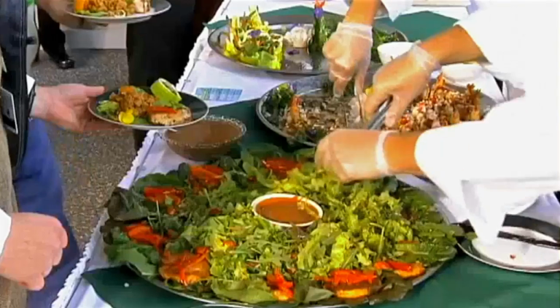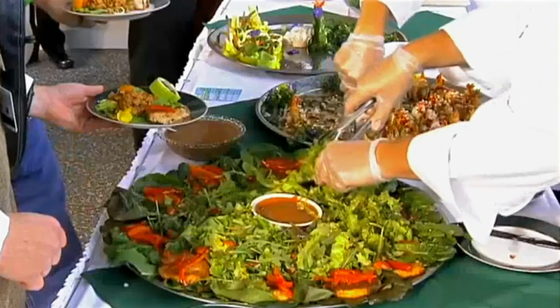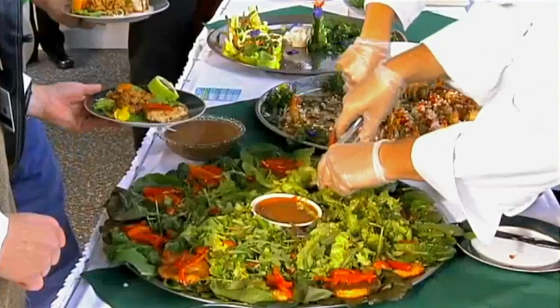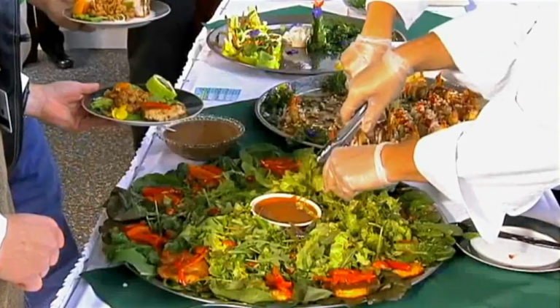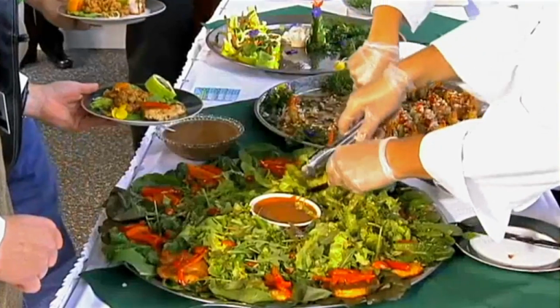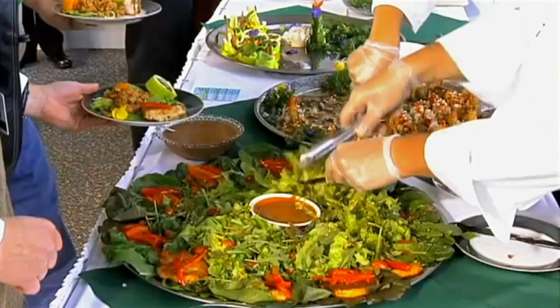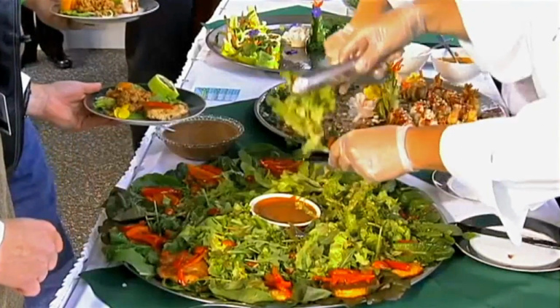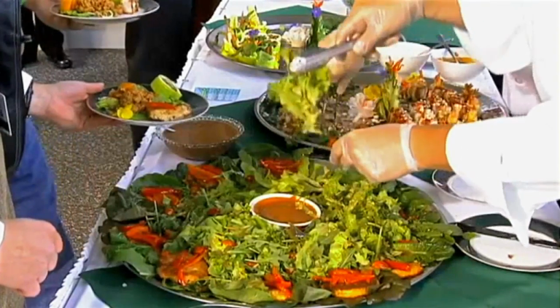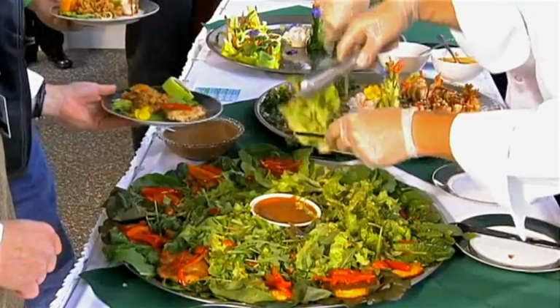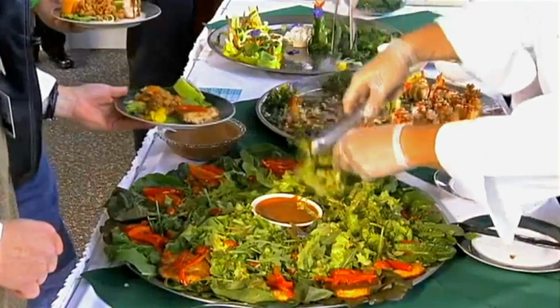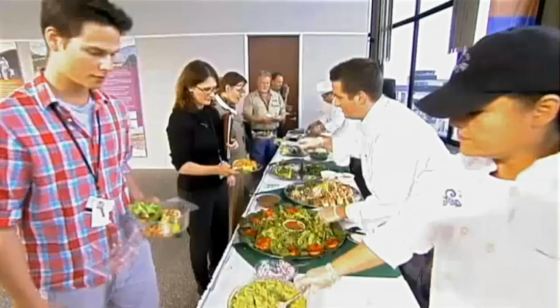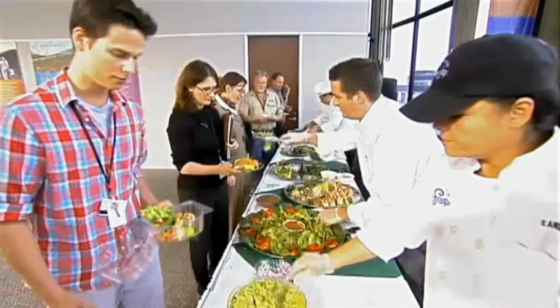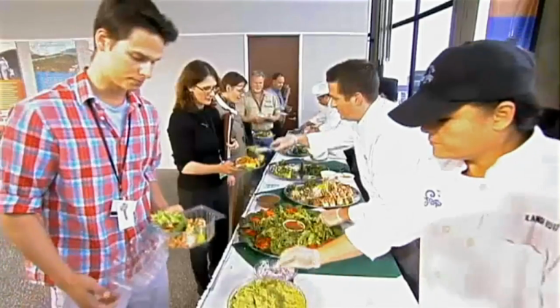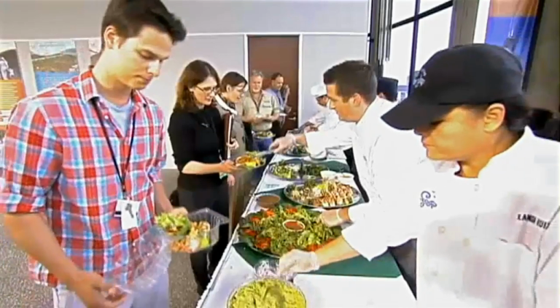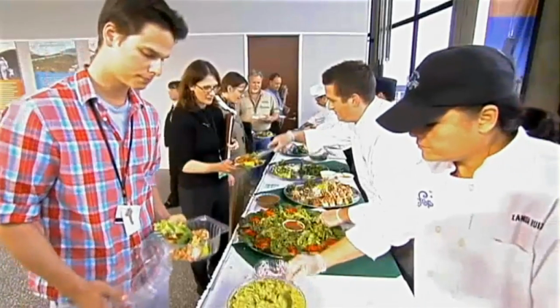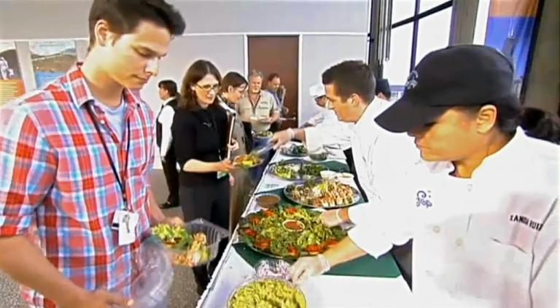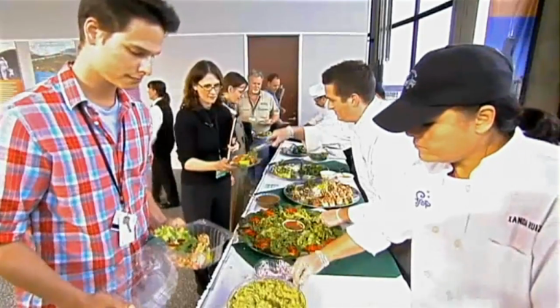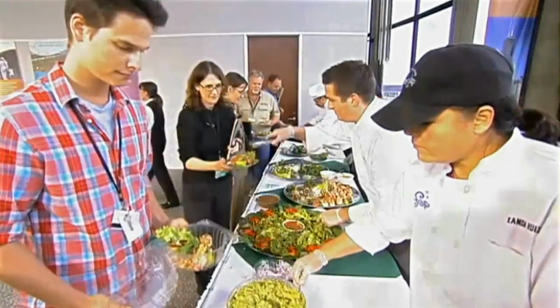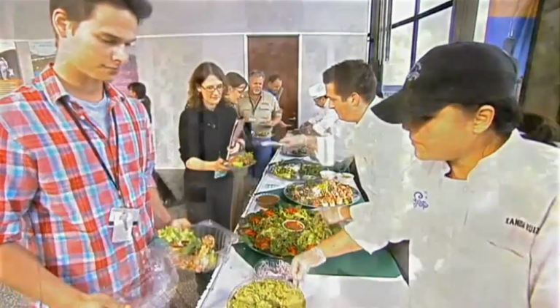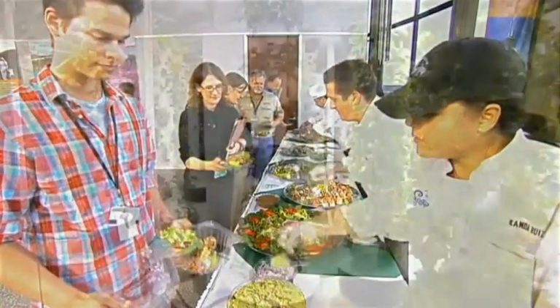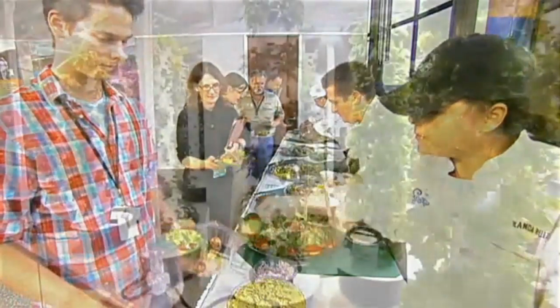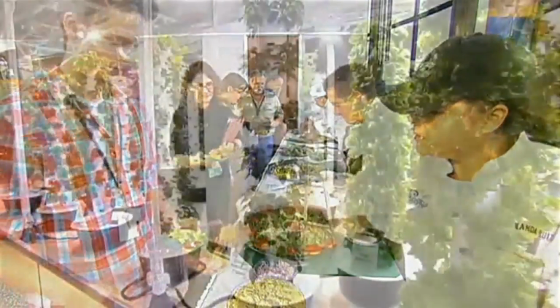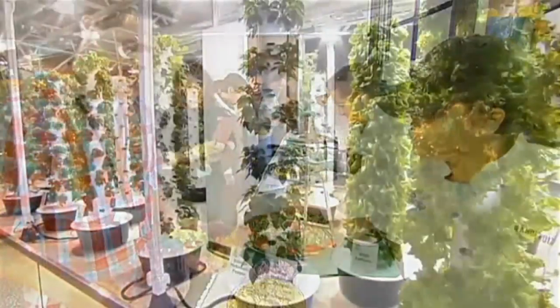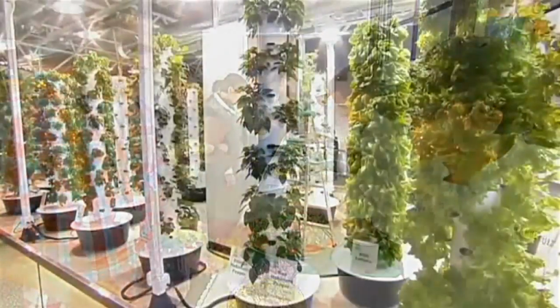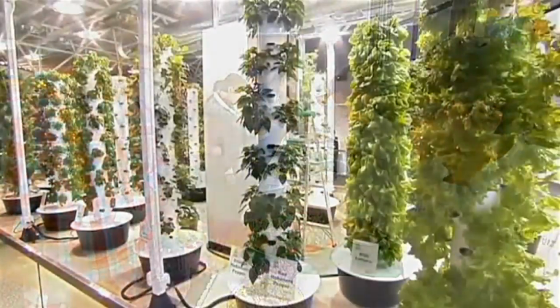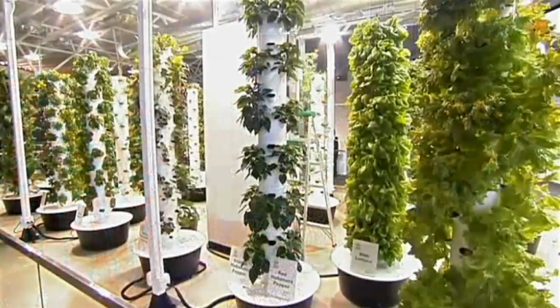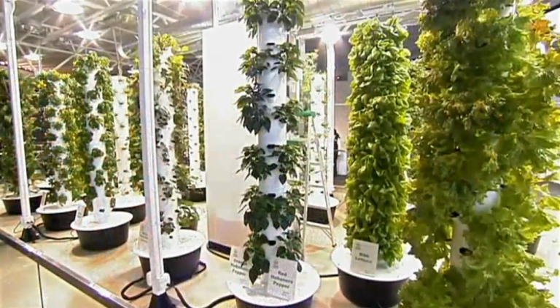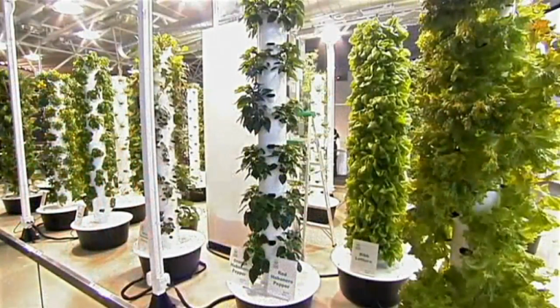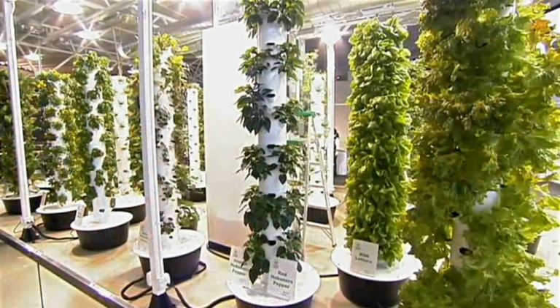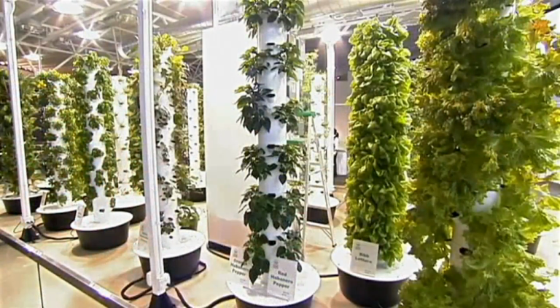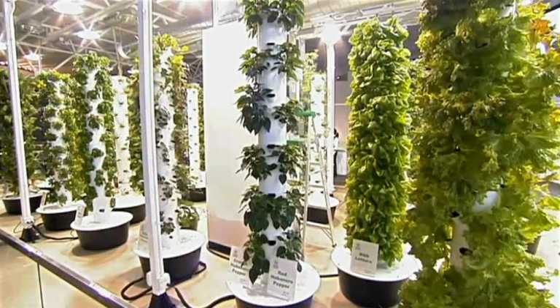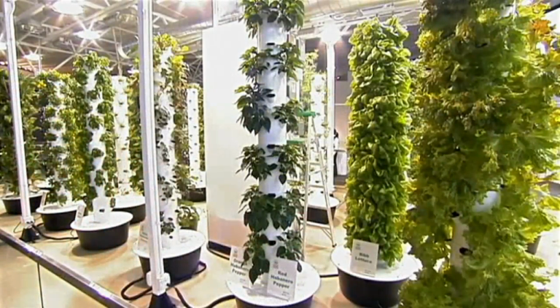Fresh produce grown at O'Hare, where travelers can sample it — bringing a whole new meaning to Taste of Chicago.